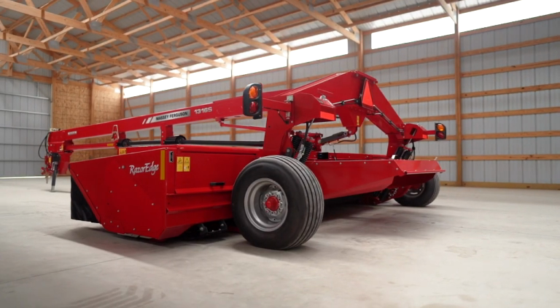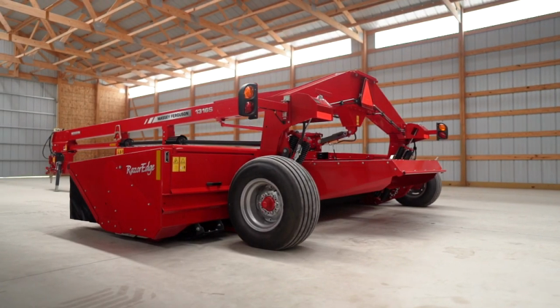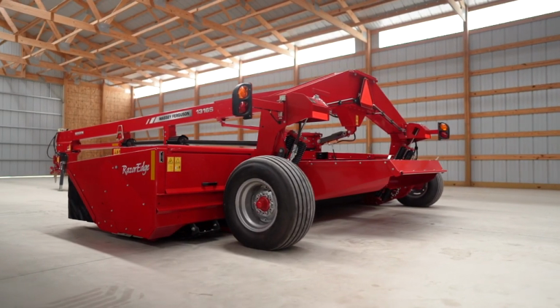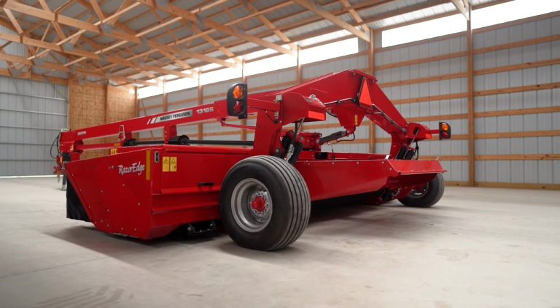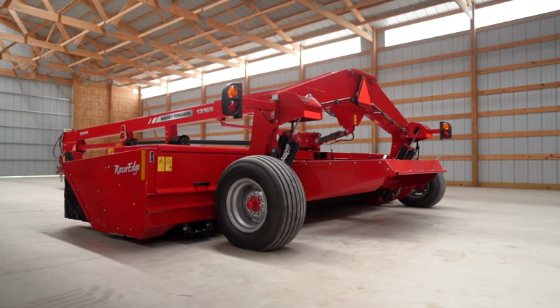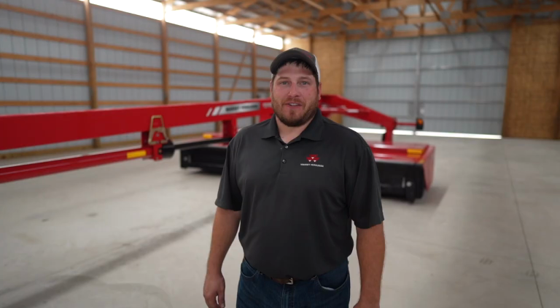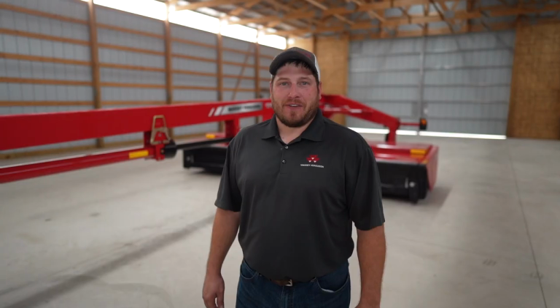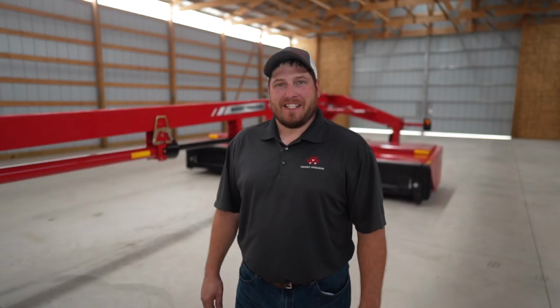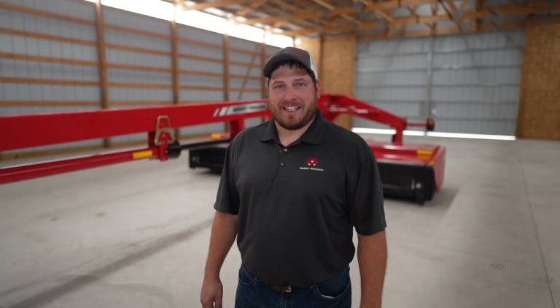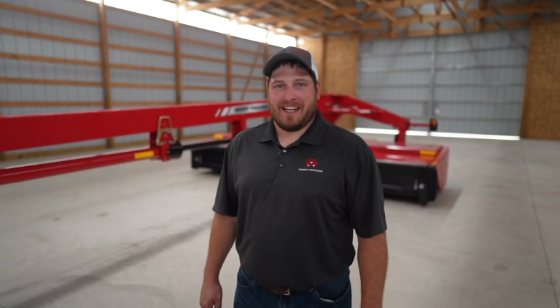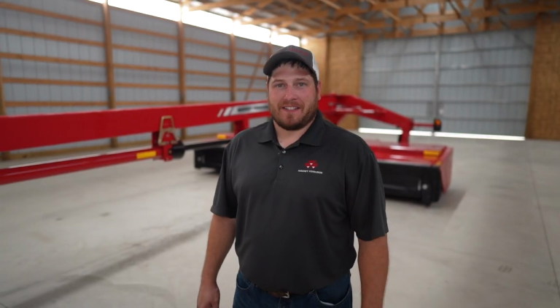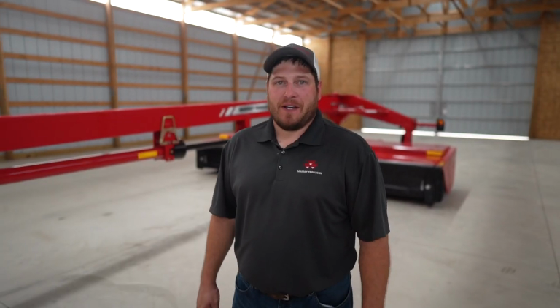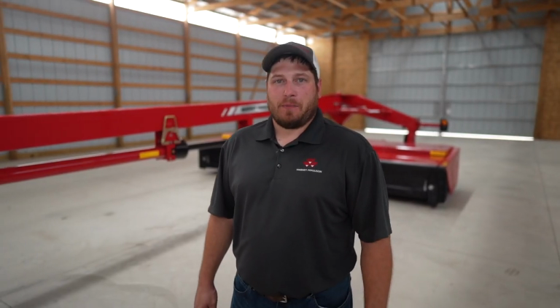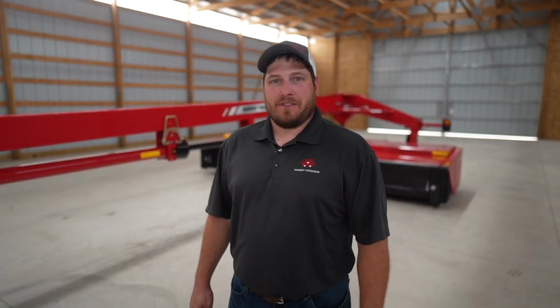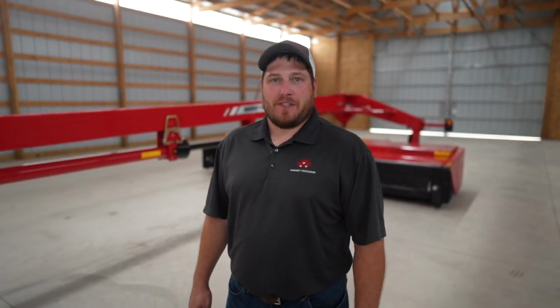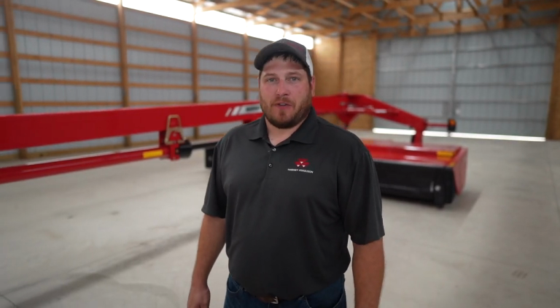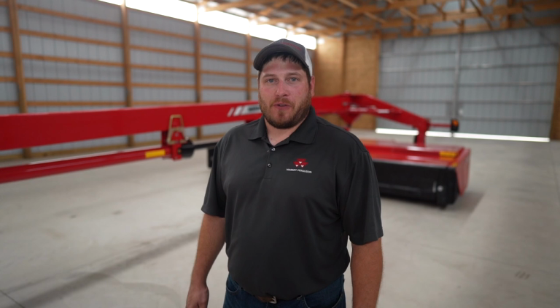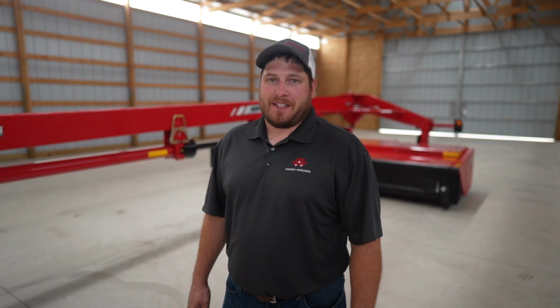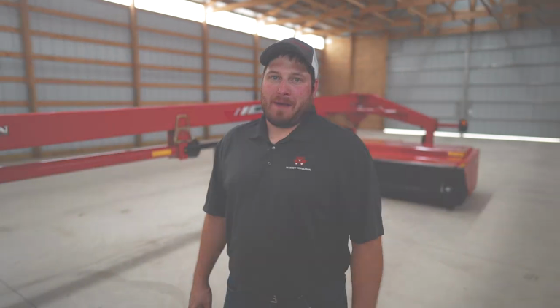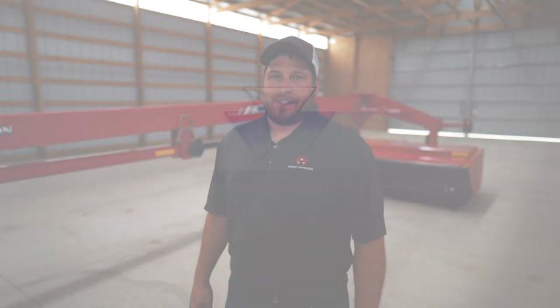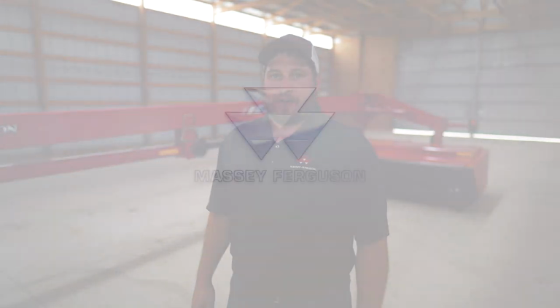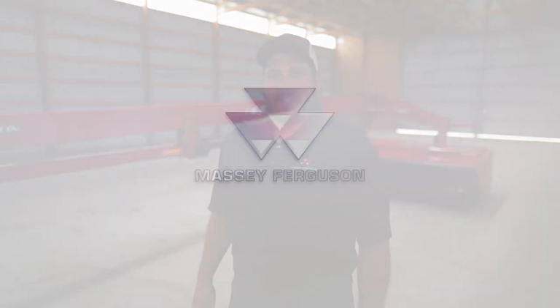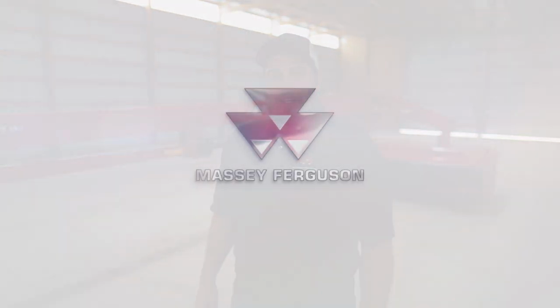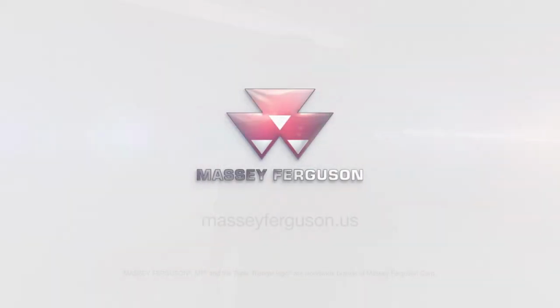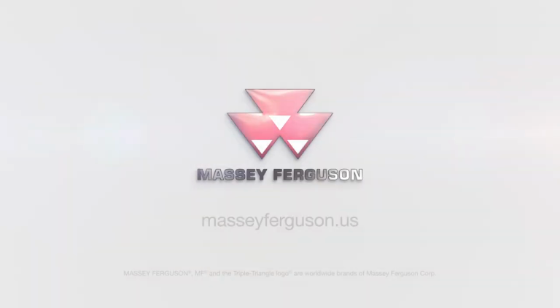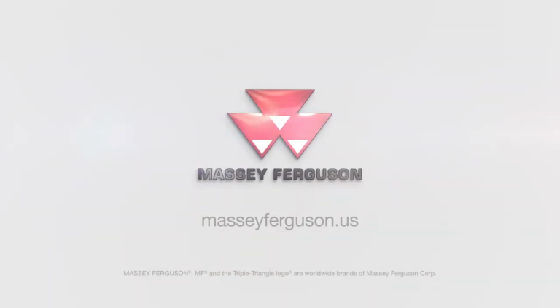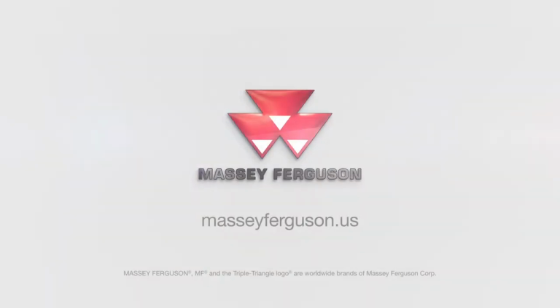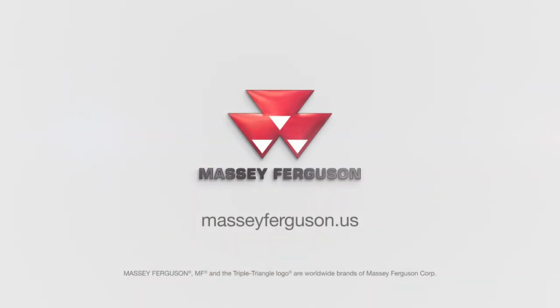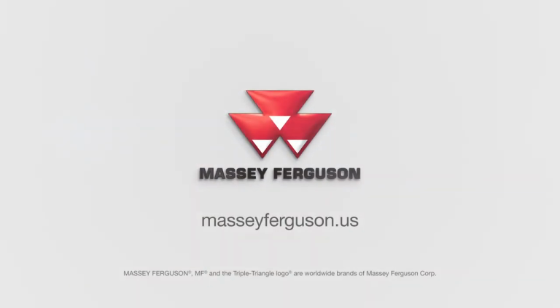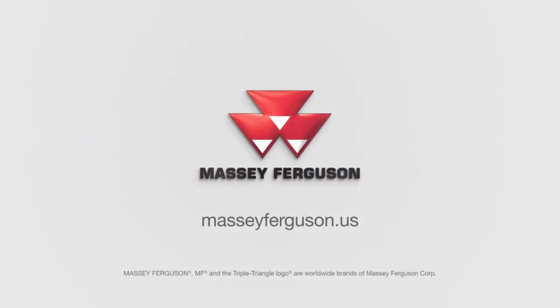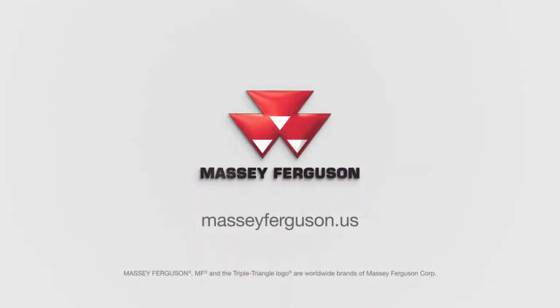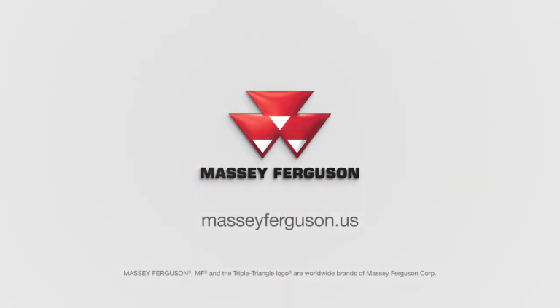For more information on the 1316S, please visit your local Heston by Massey Ferguson dealer or go to MasseyFerguson.us.